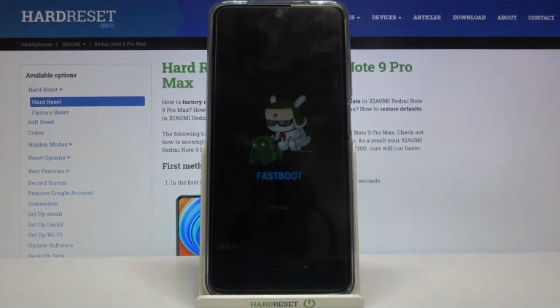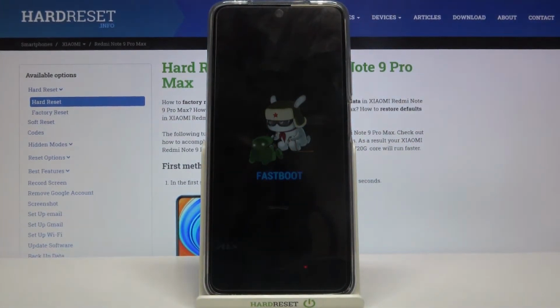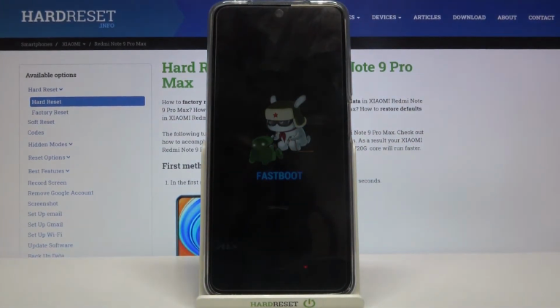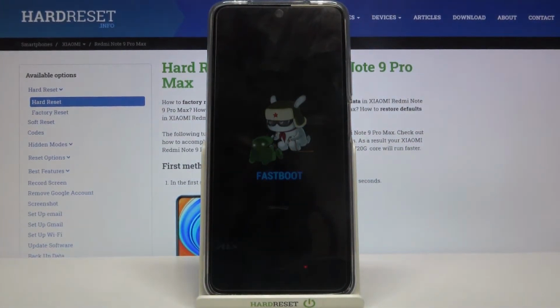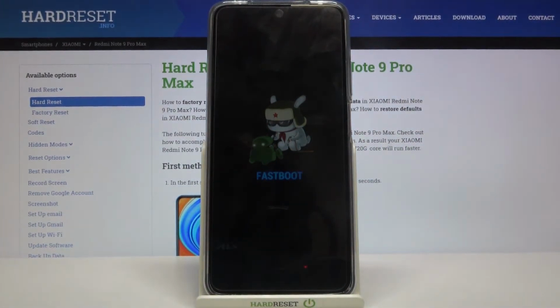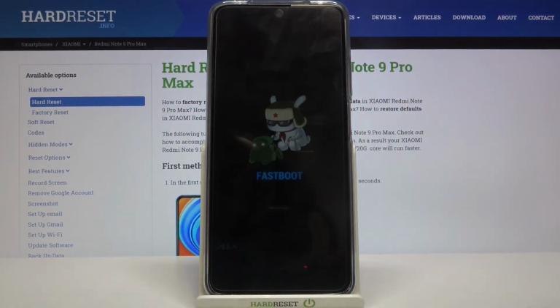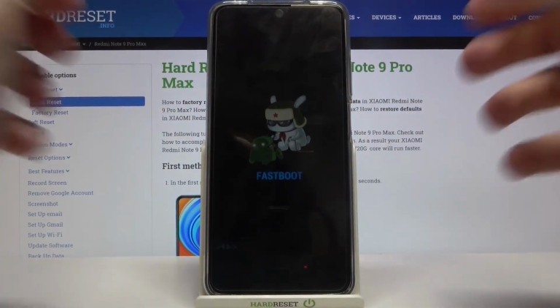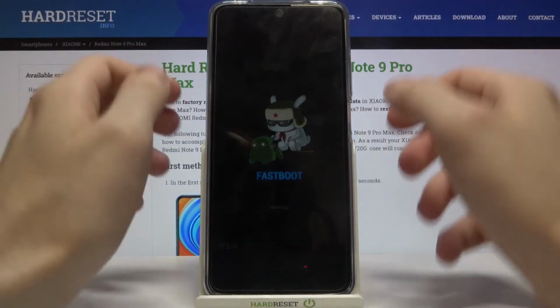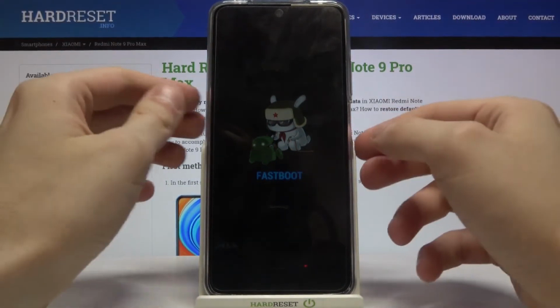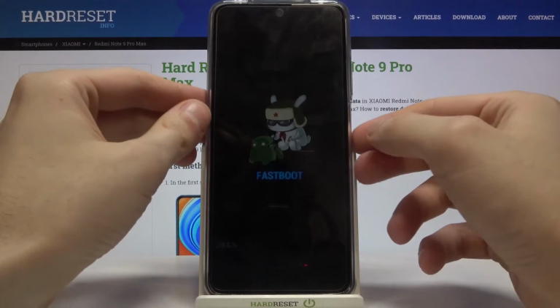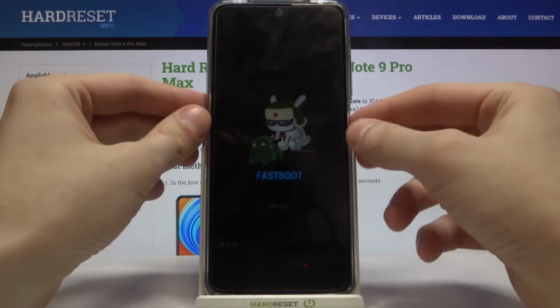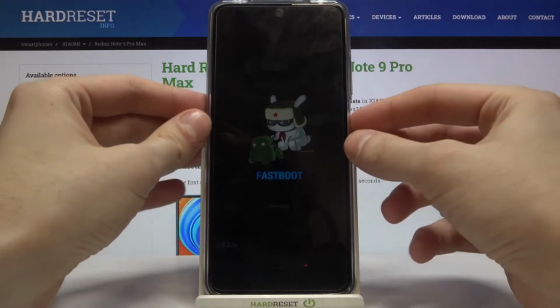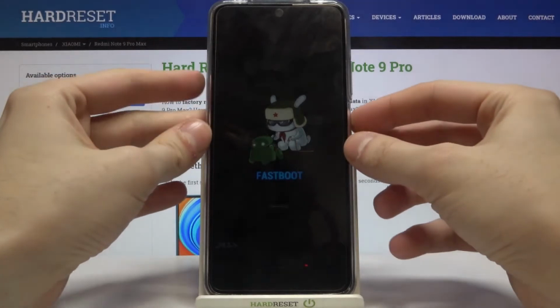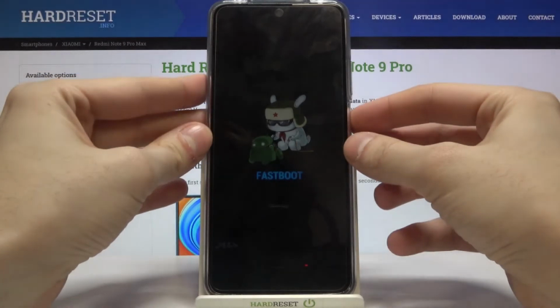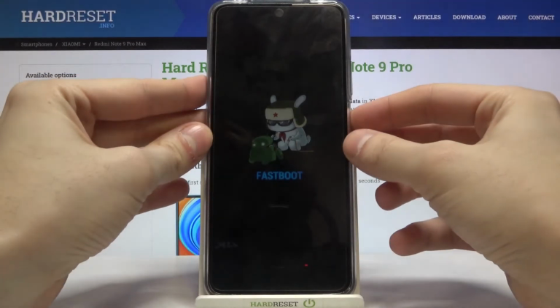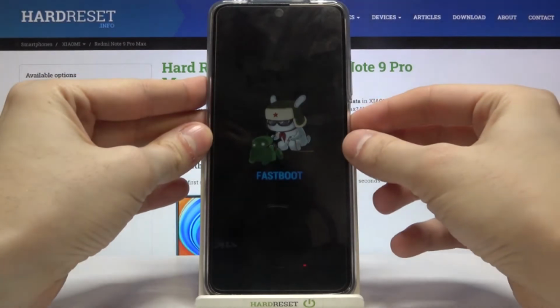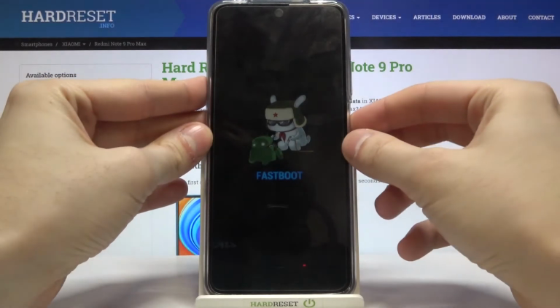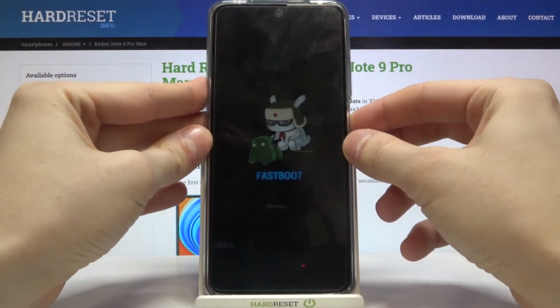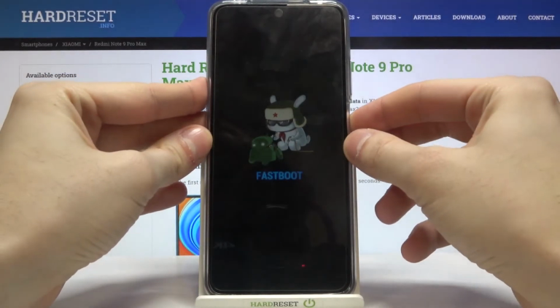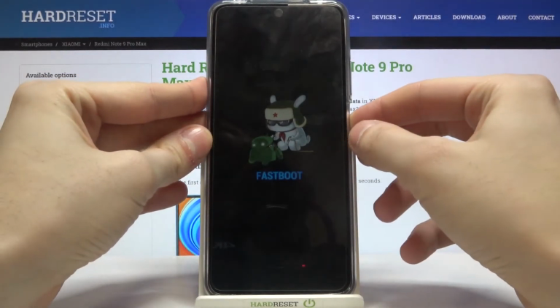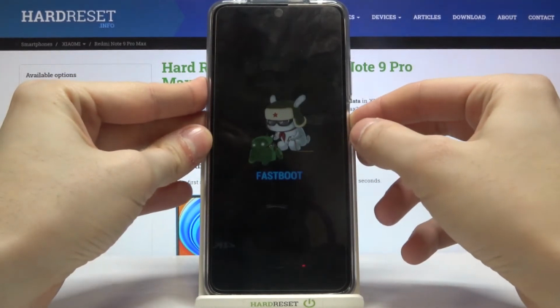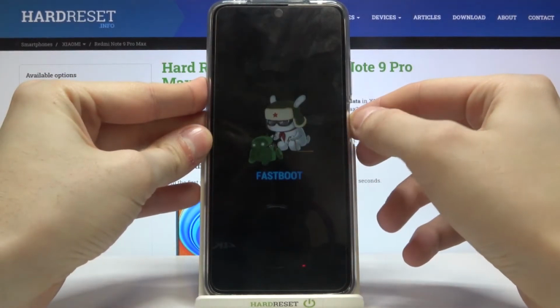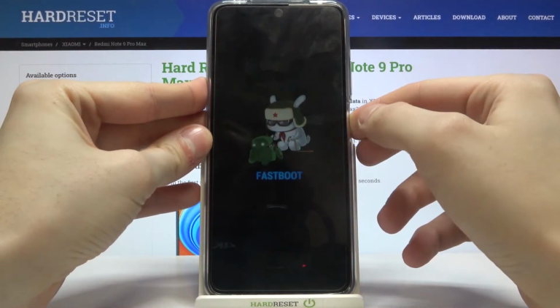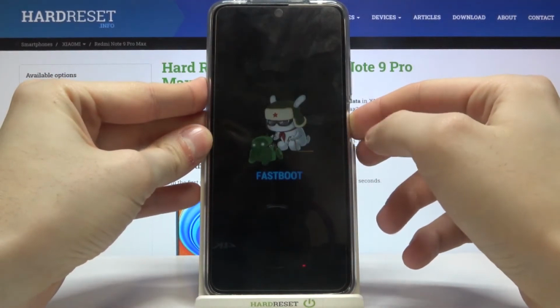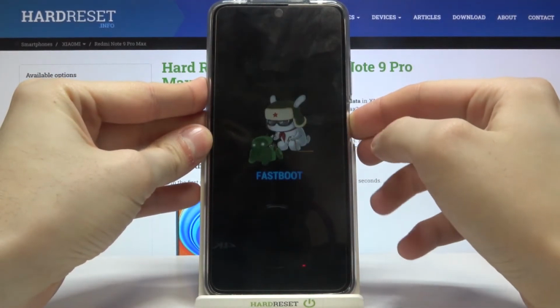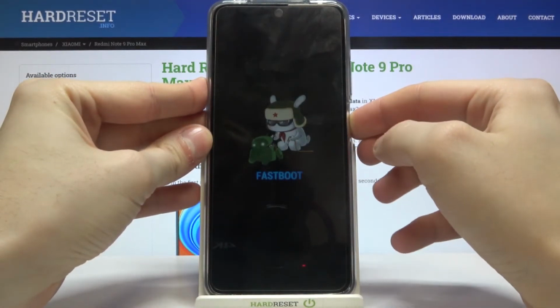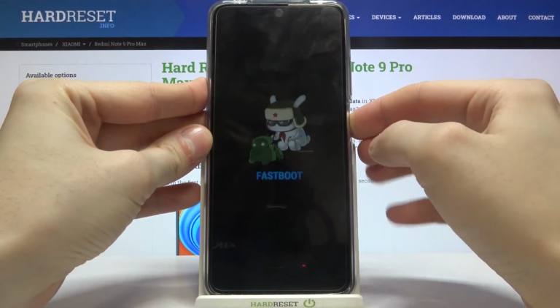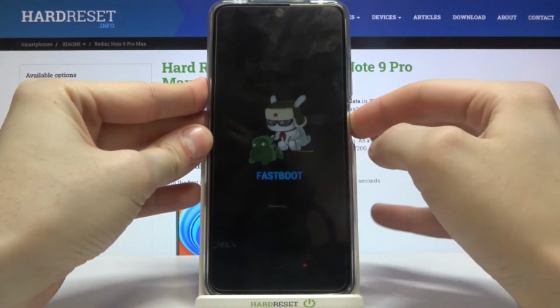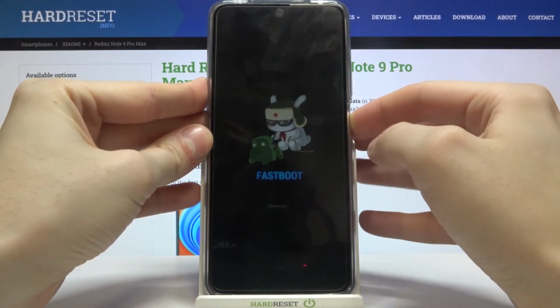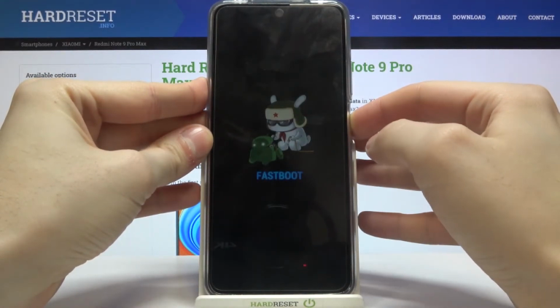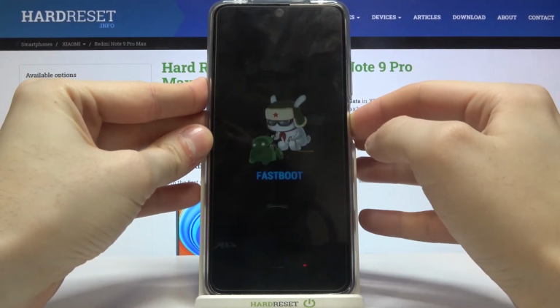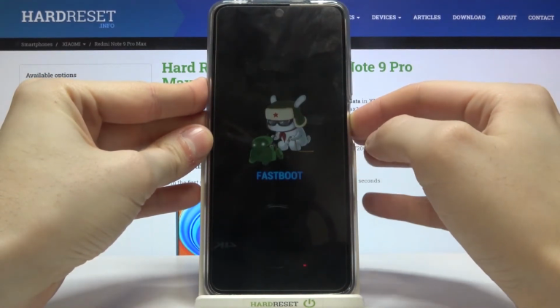If you want to exit fastboot mode, just hold down the power key for about five or ten seconds, and after that your device will be restarted as usual.